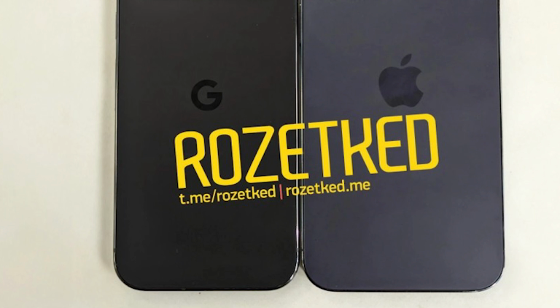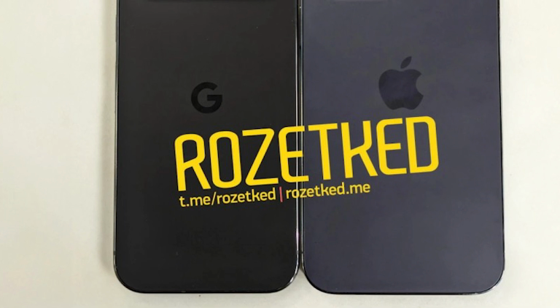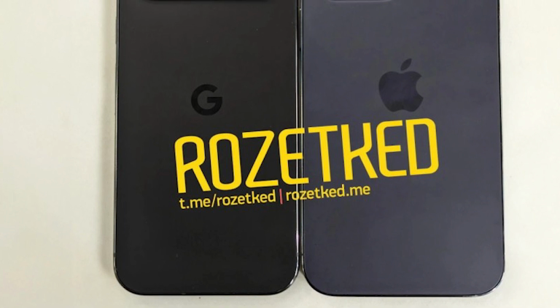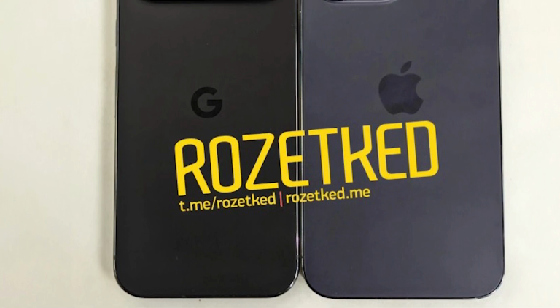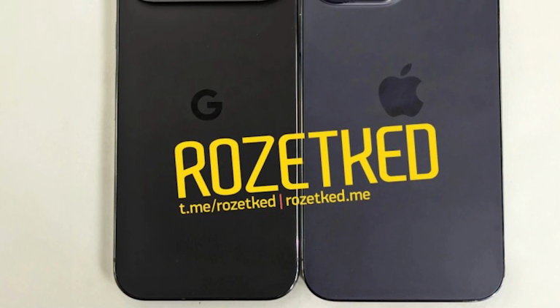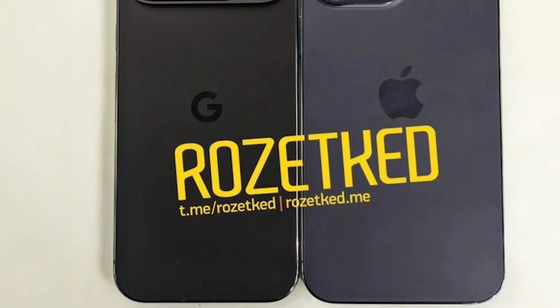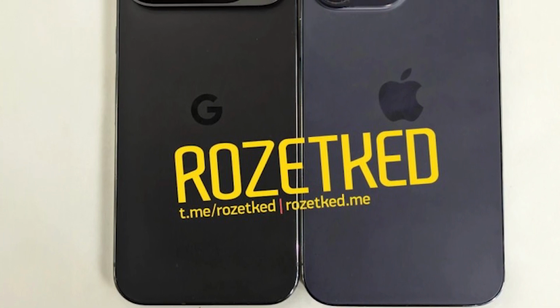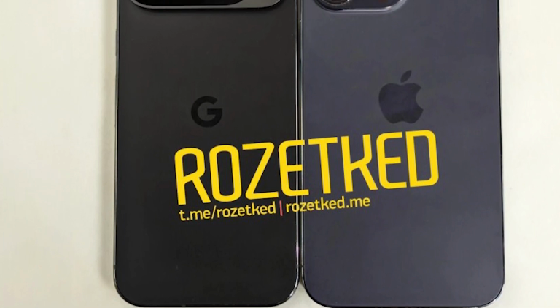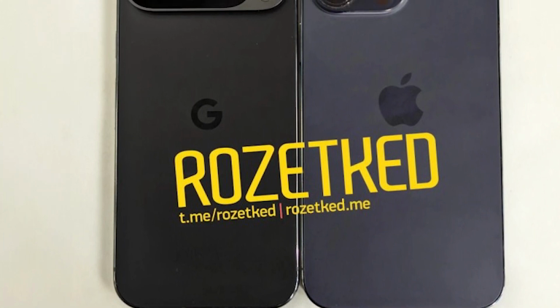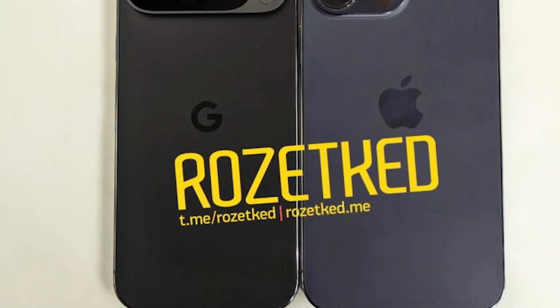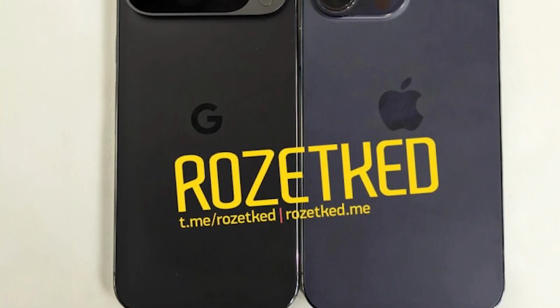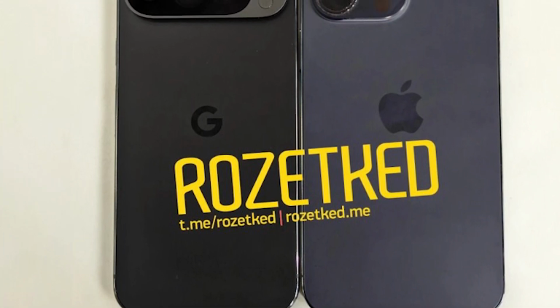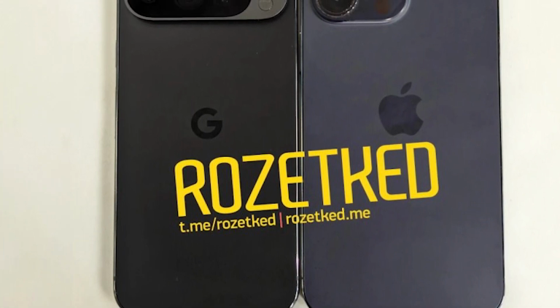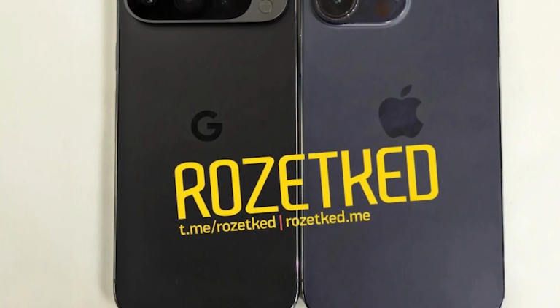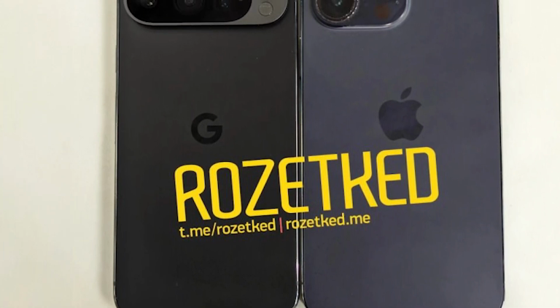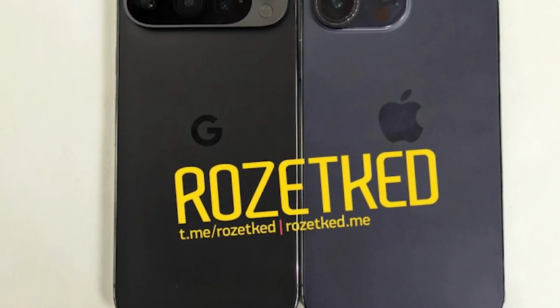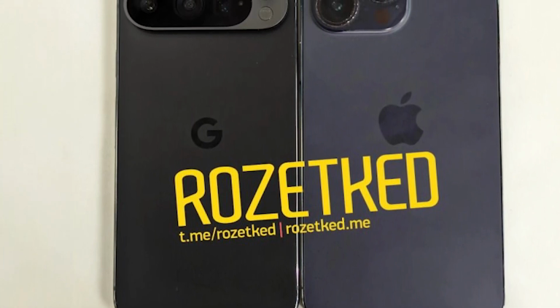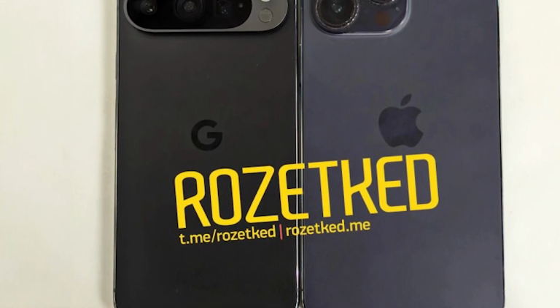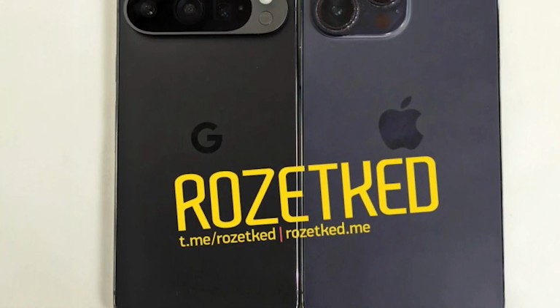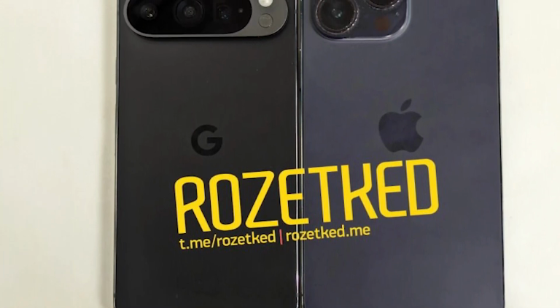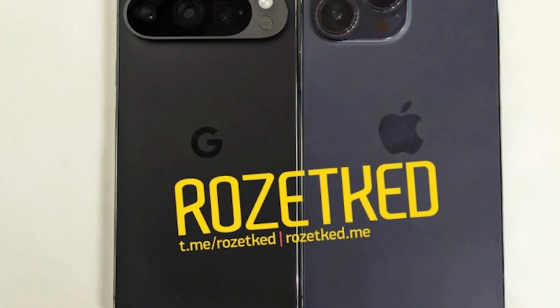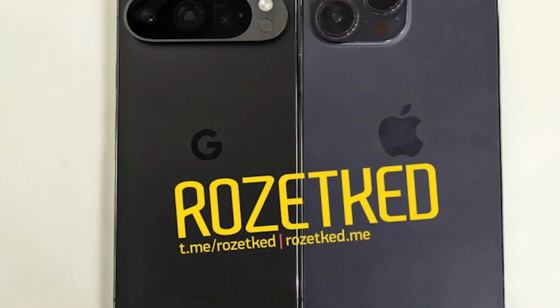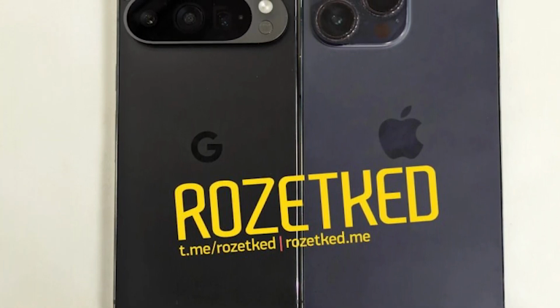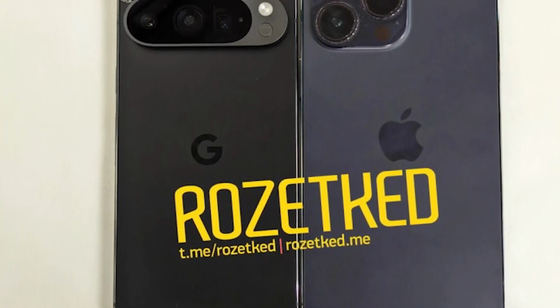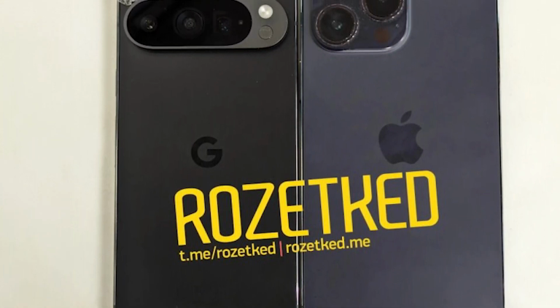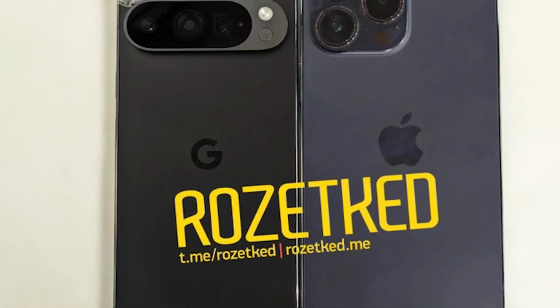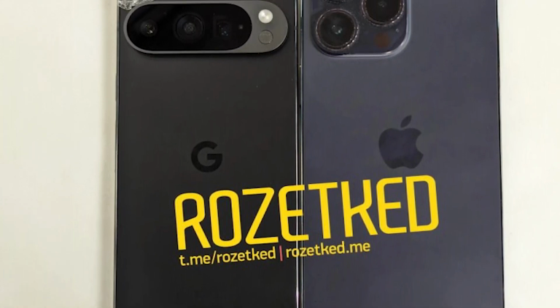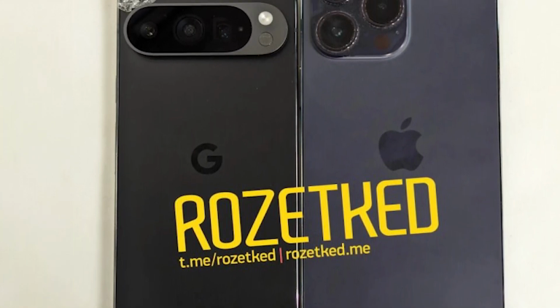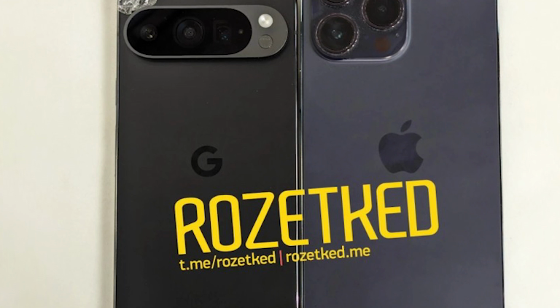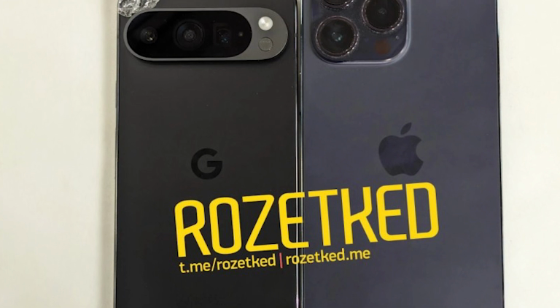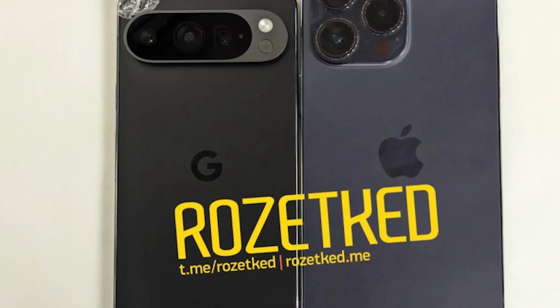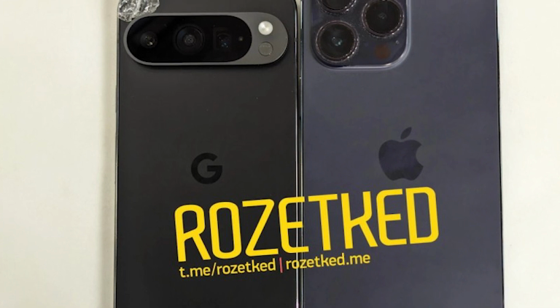So that's all for now. Do let me know your thoughts on this new Pixel 9 Pro design, and I'll see you in the next one.